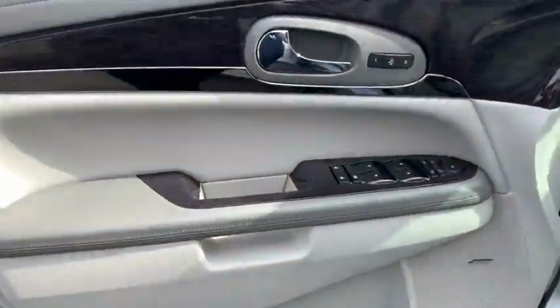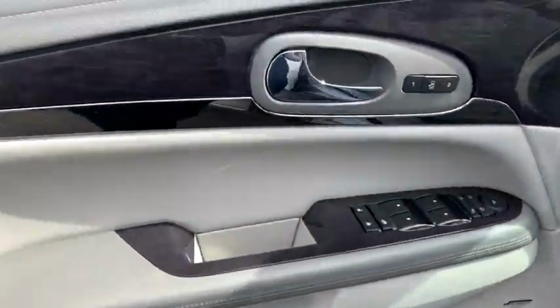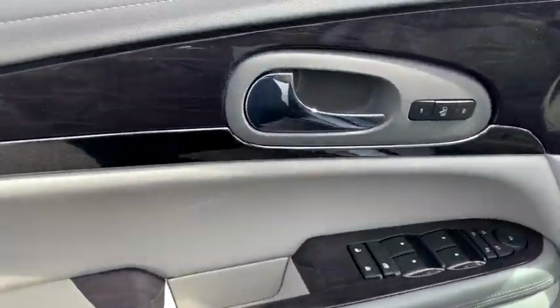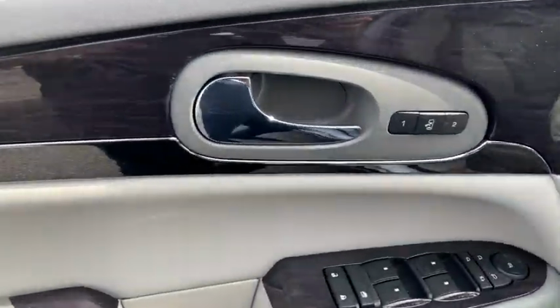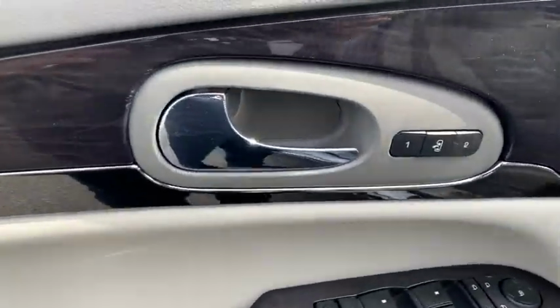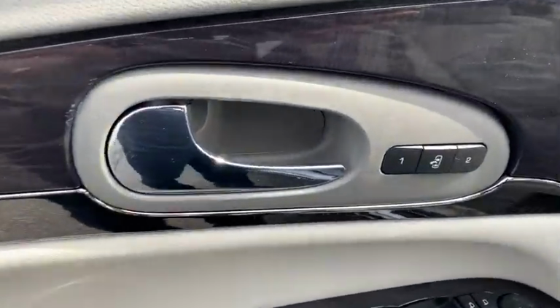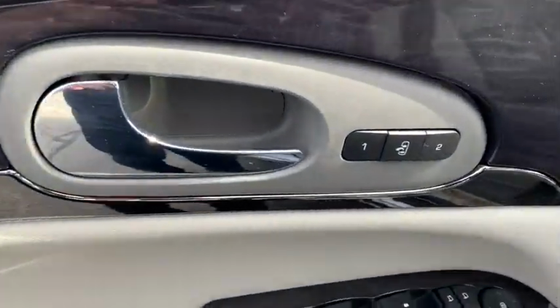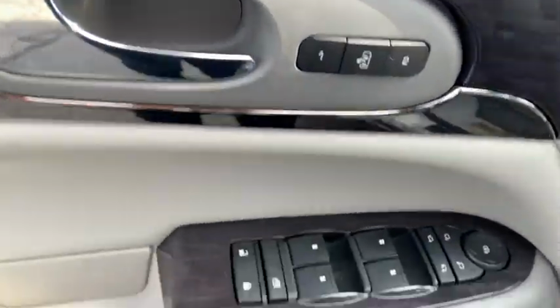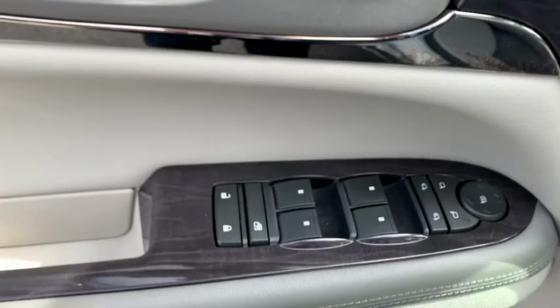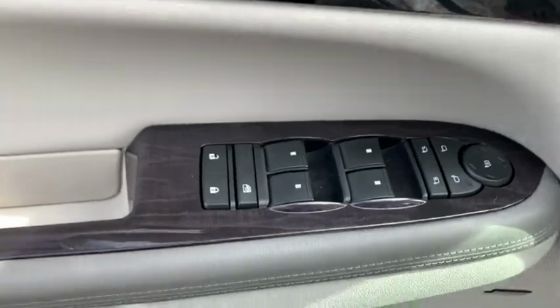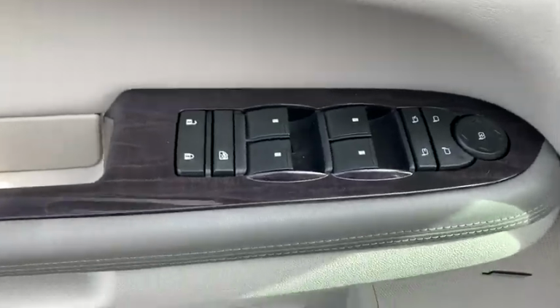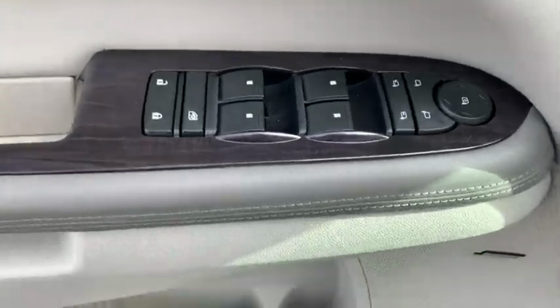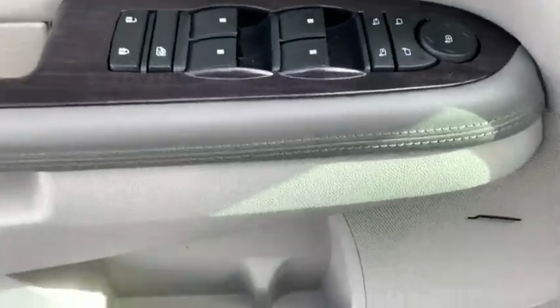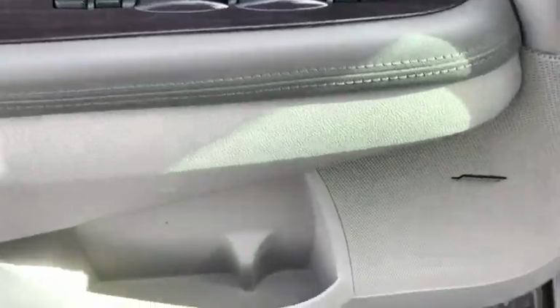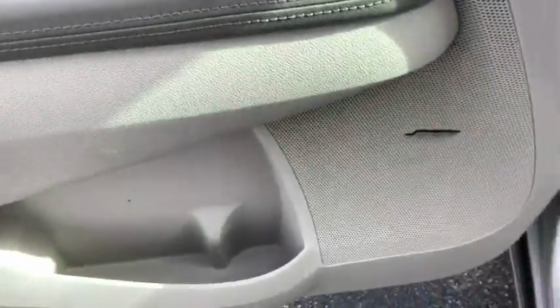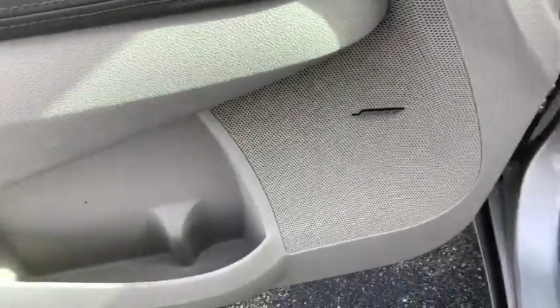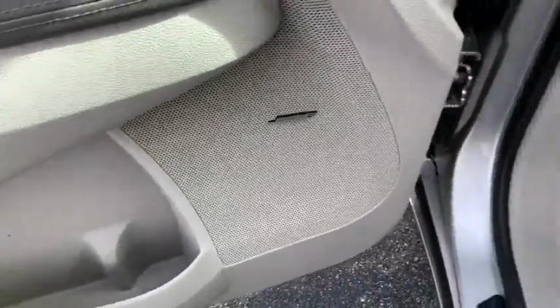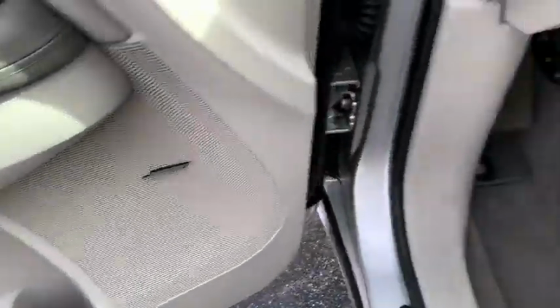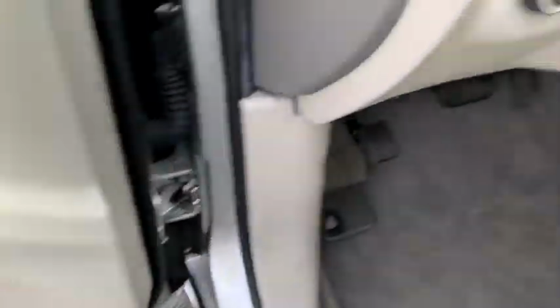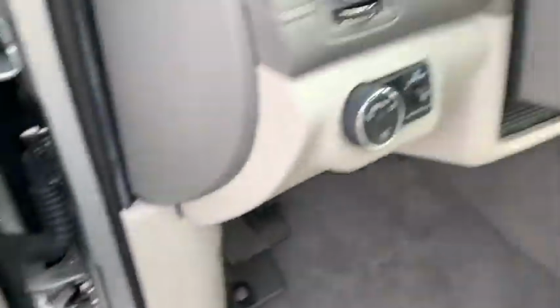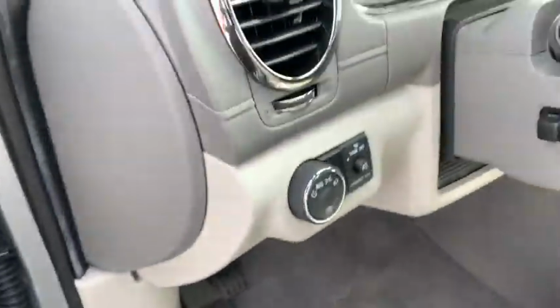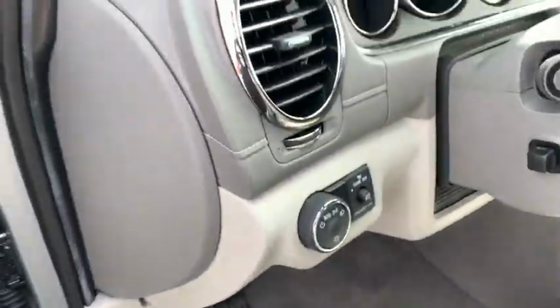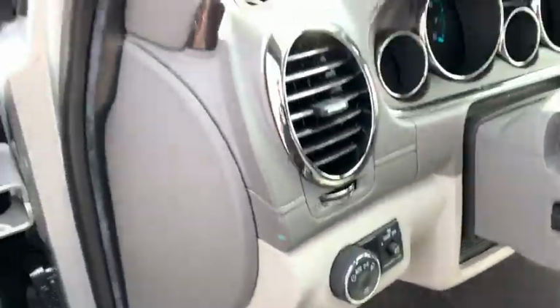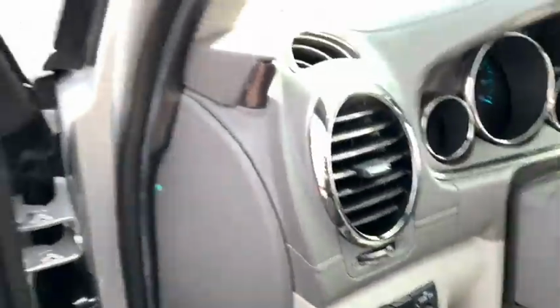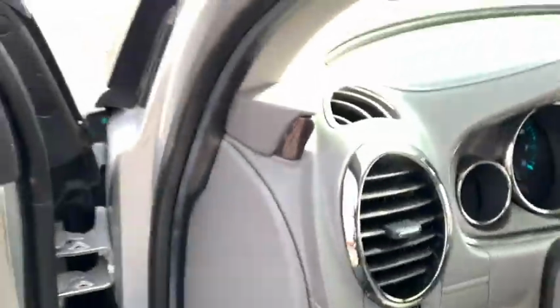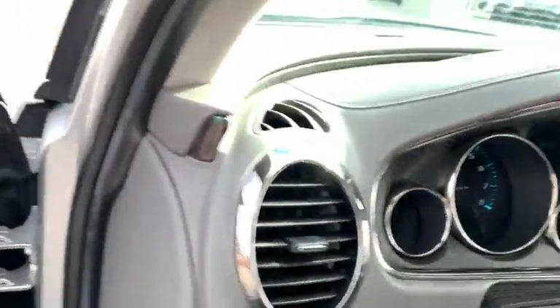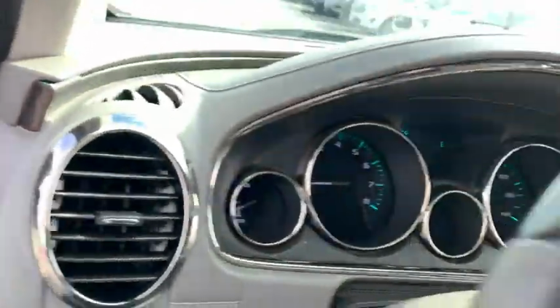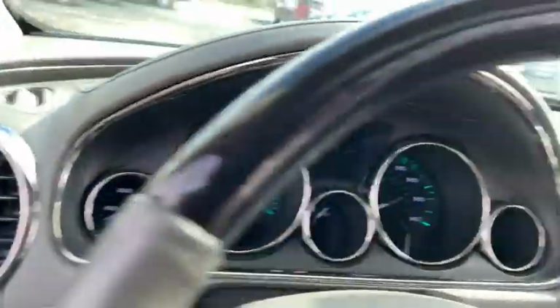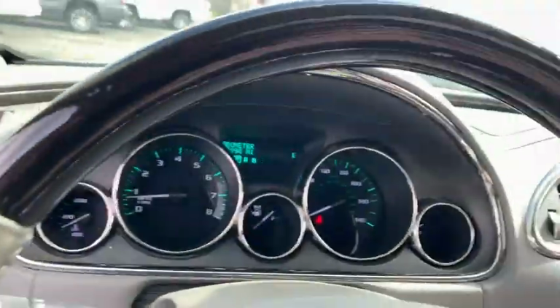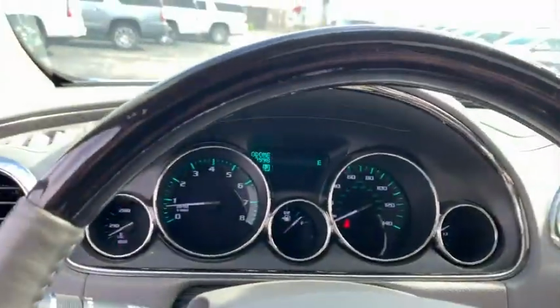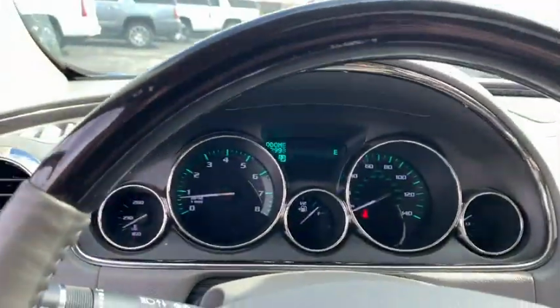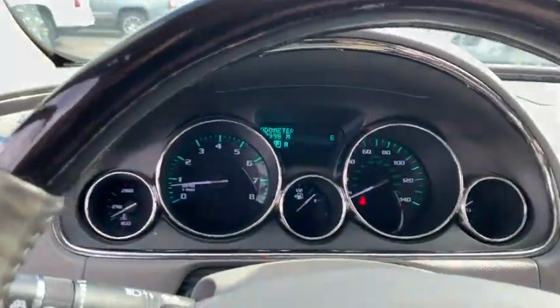This vehicle has less than 35,000 miles. Here are some of this vehicle's great options.